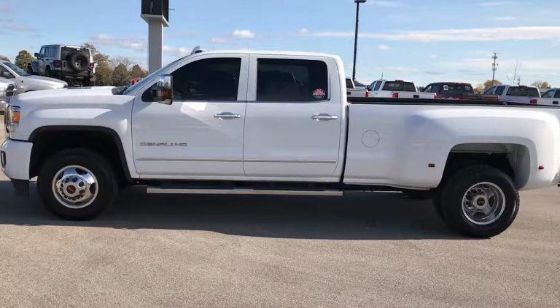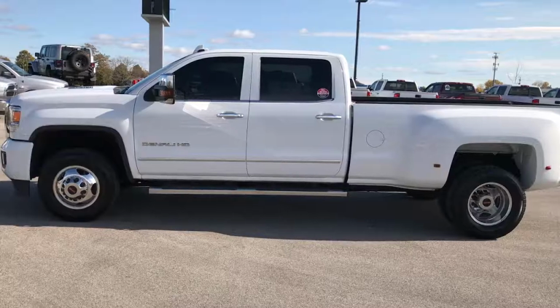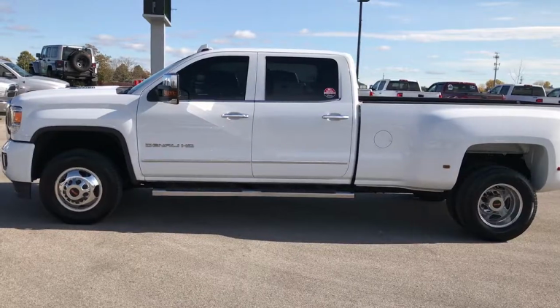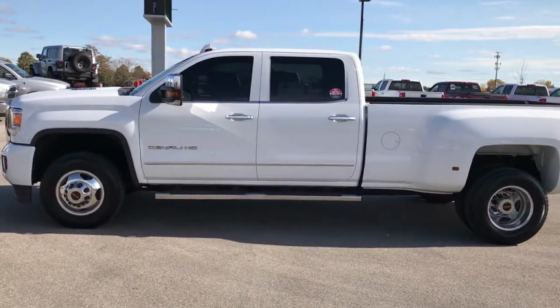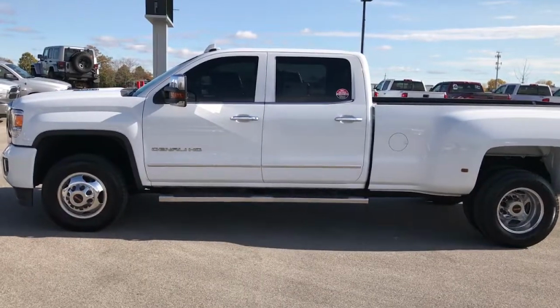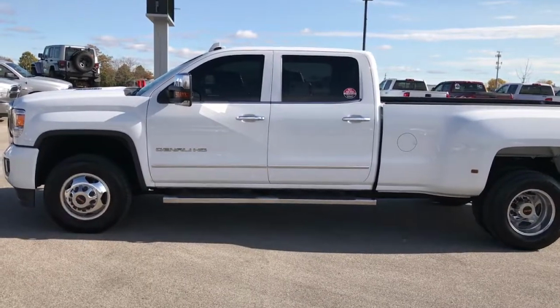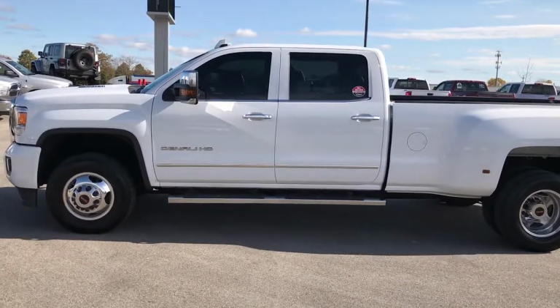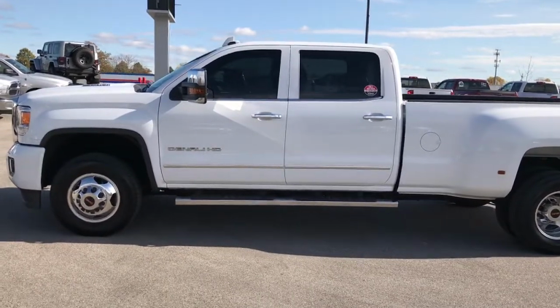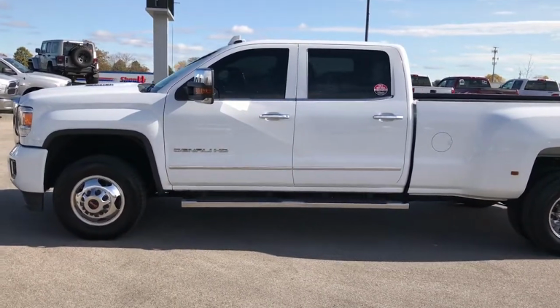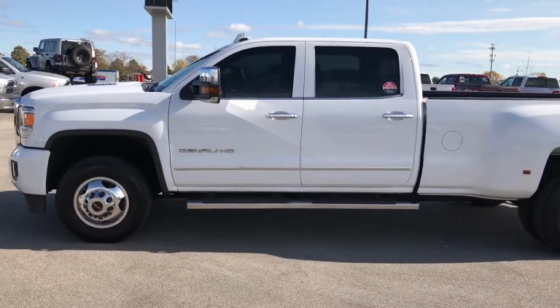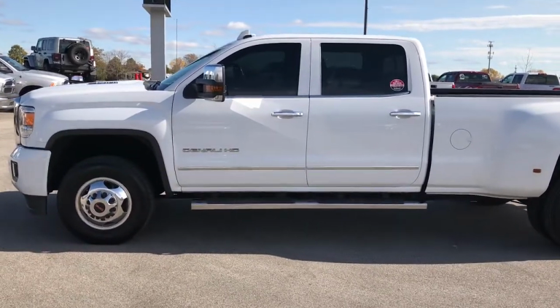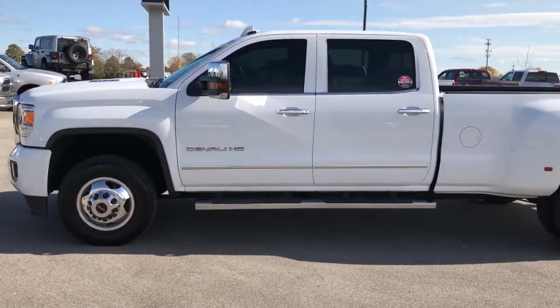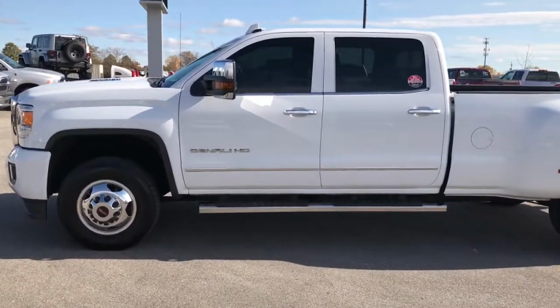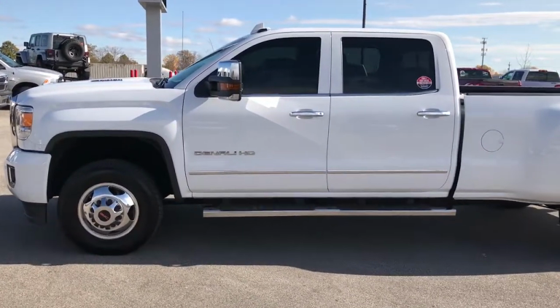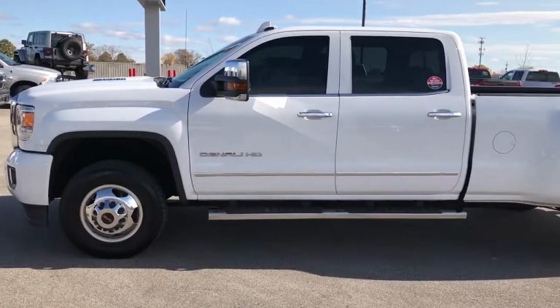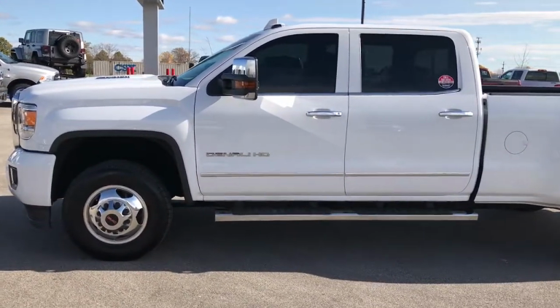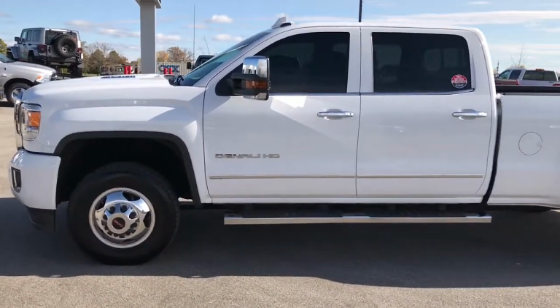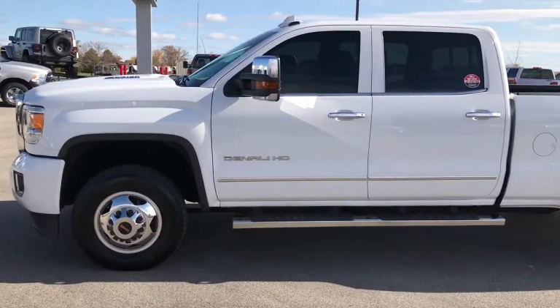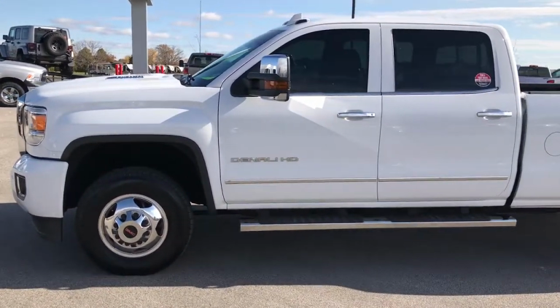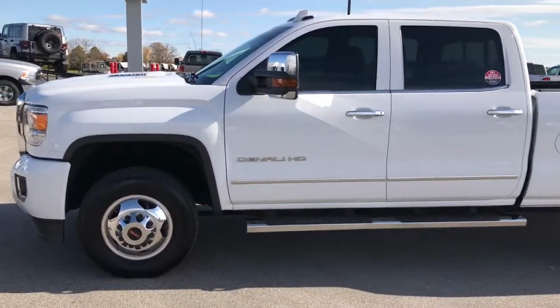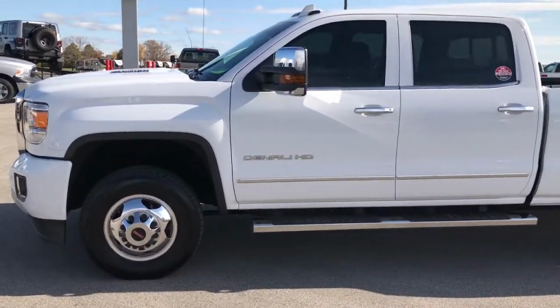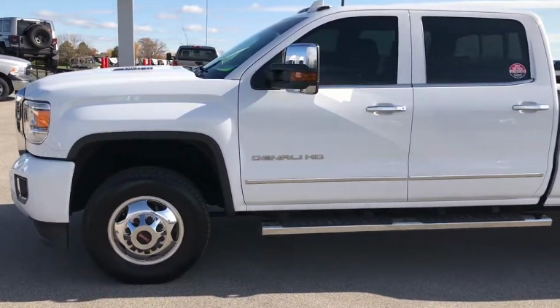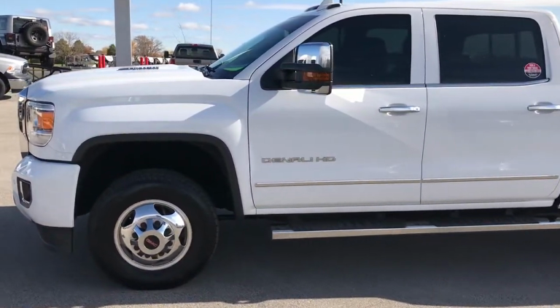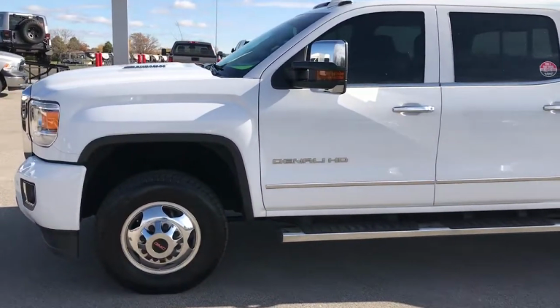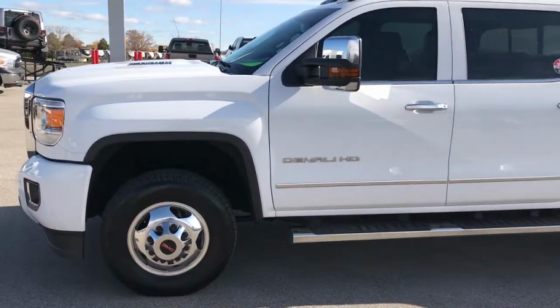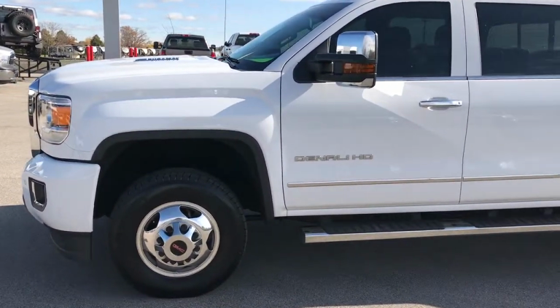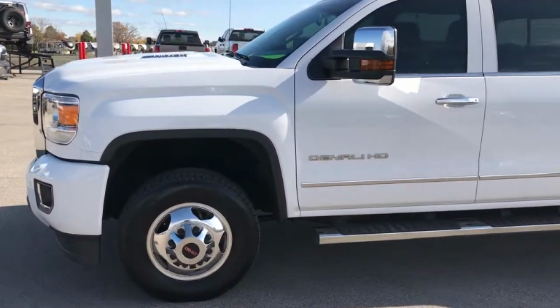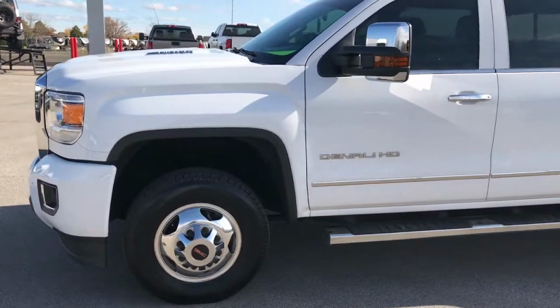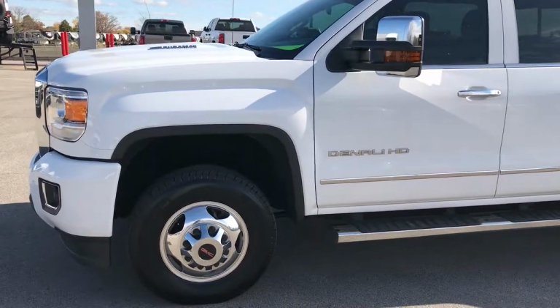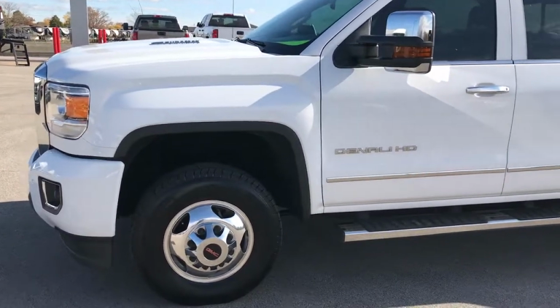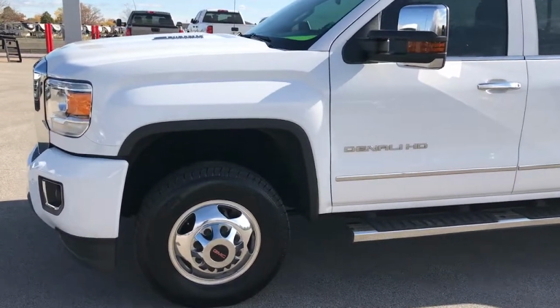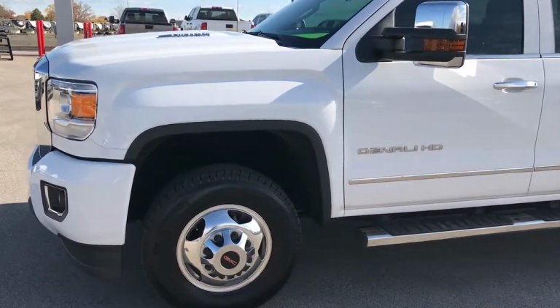This is stock number 9283. We are here at Summit Automotive in Fond du Lac, Wisconsin, your truck headquarters.